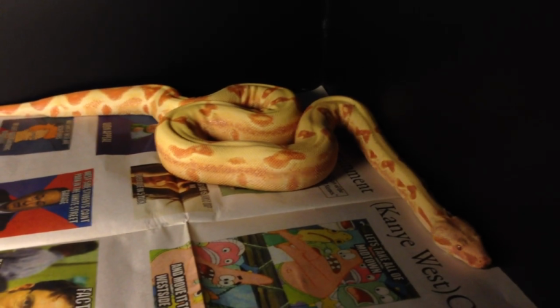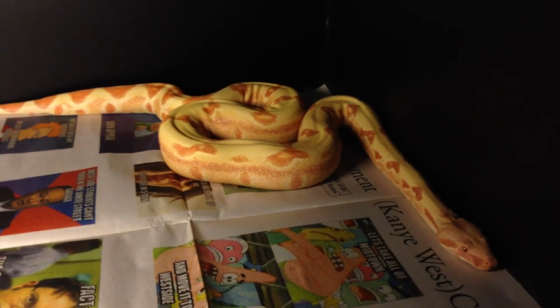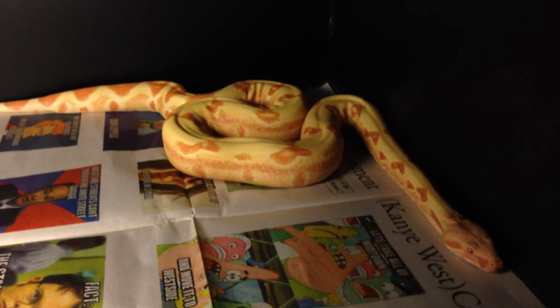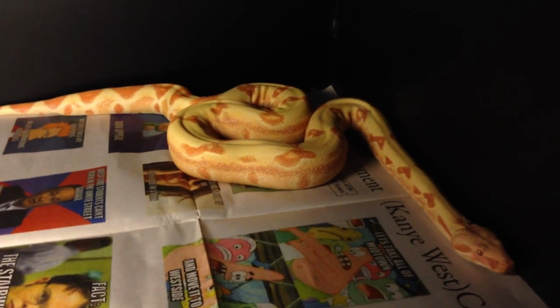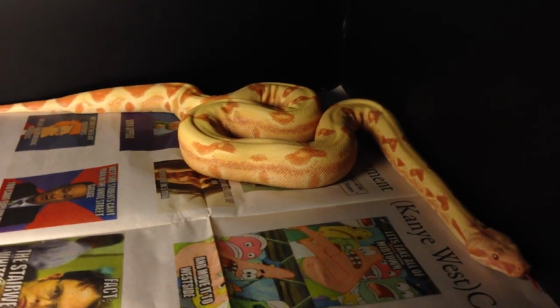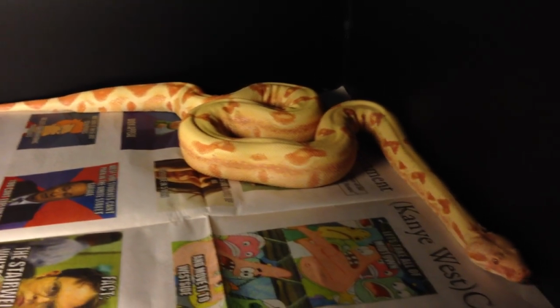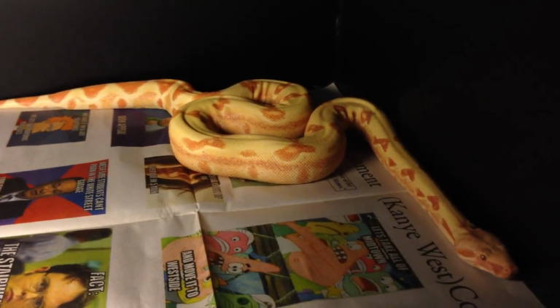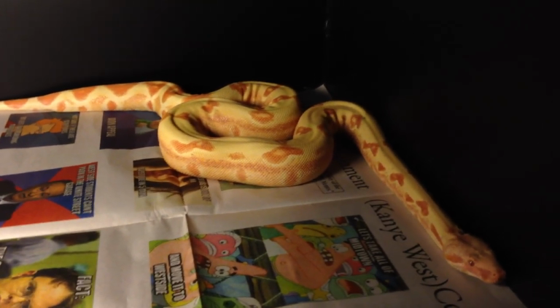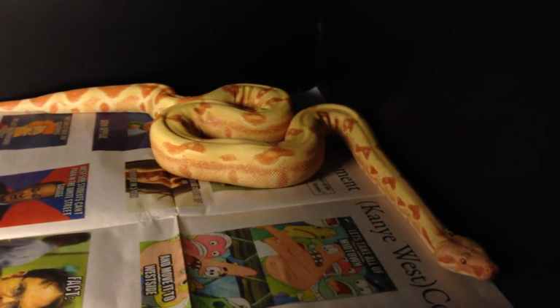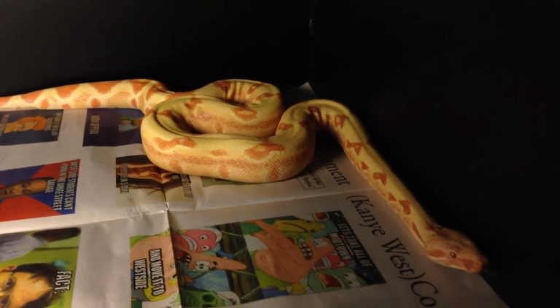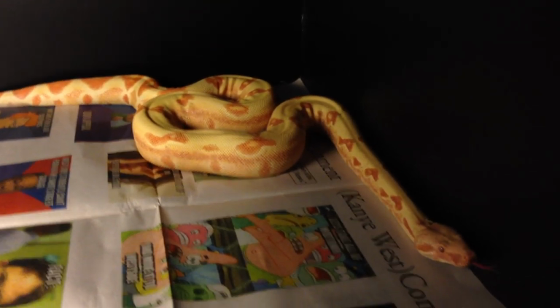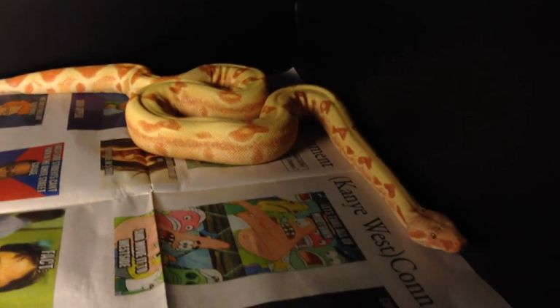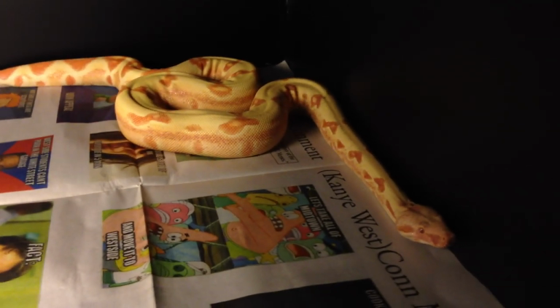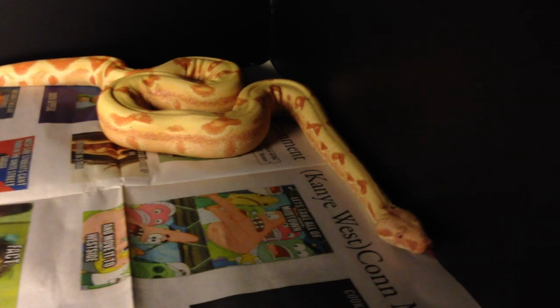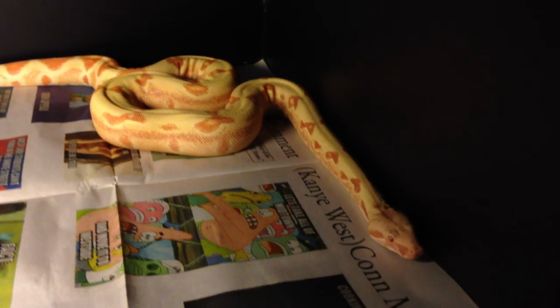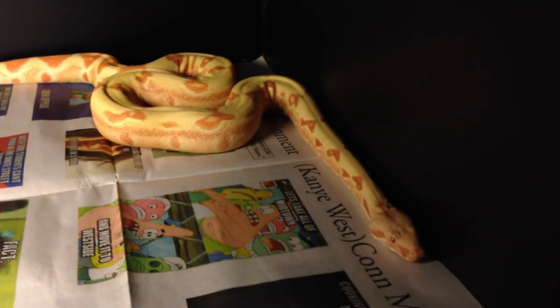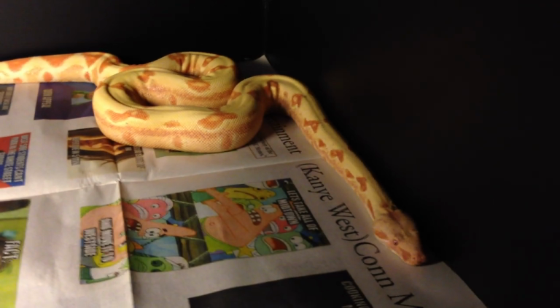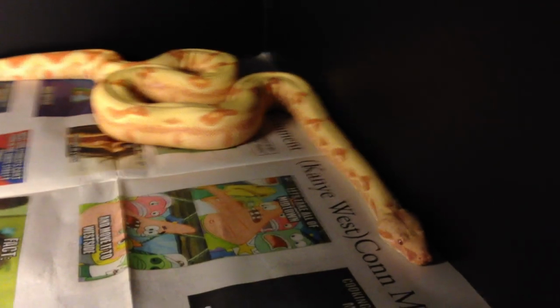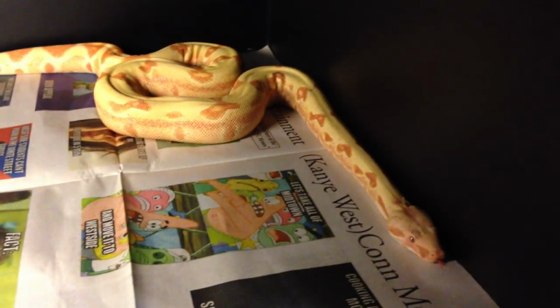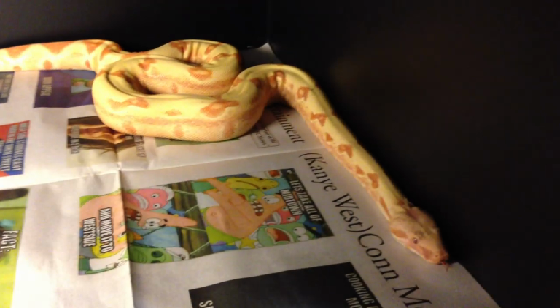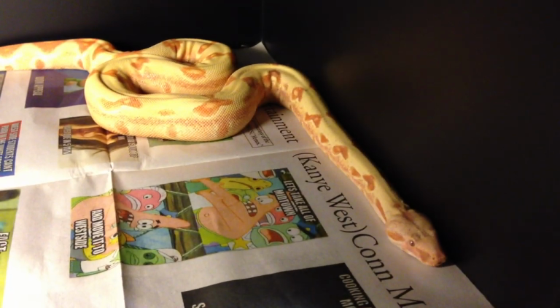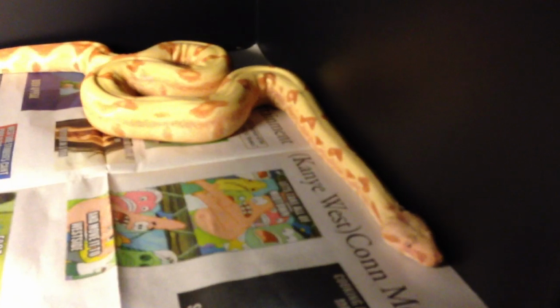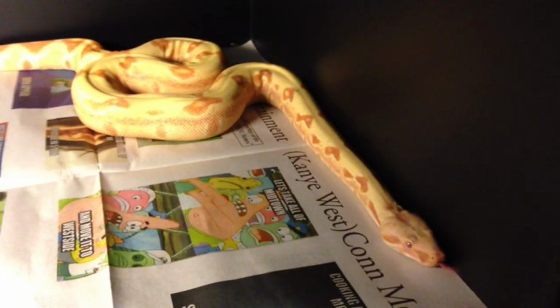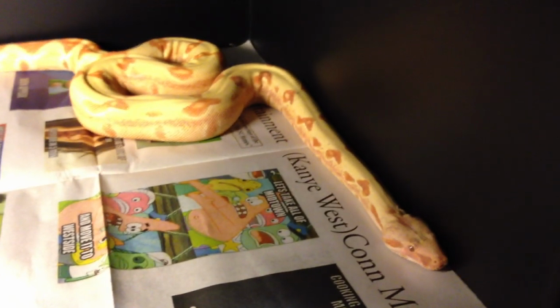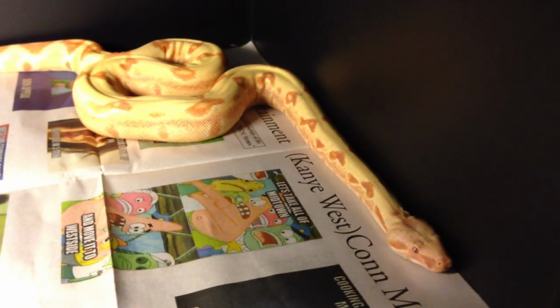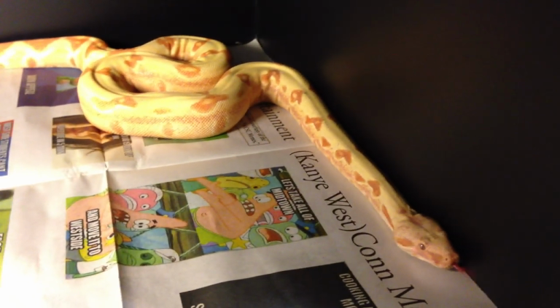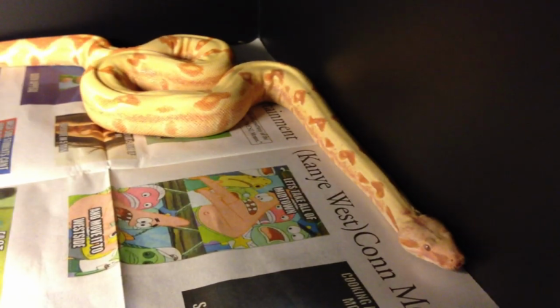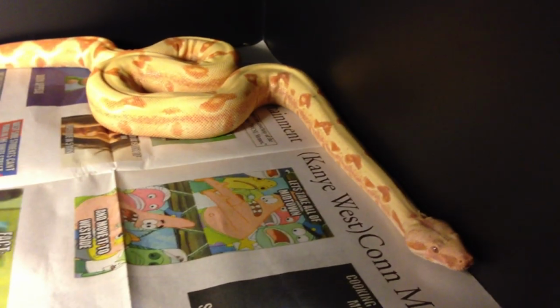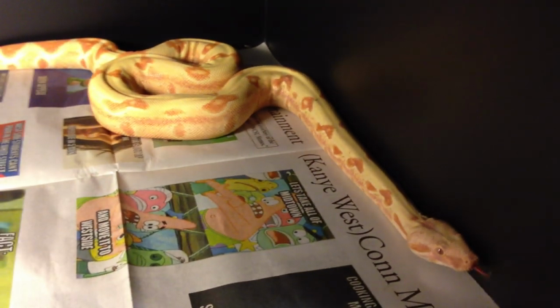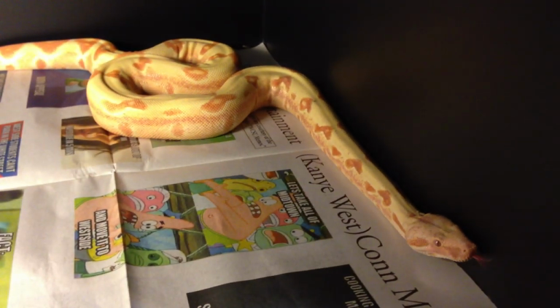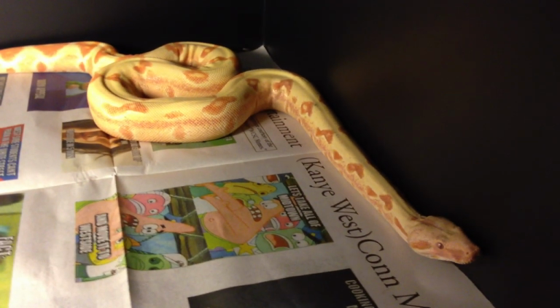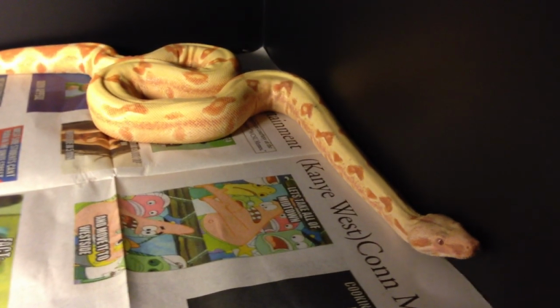You do not want any of your boas to get IBD because that can lead to an entire collection having to get put down.